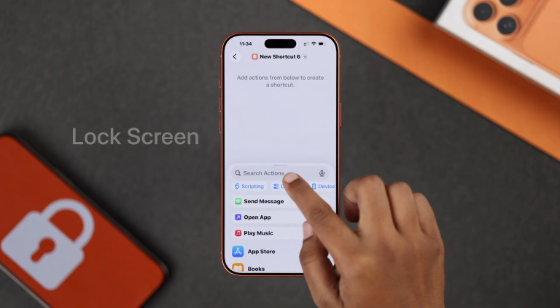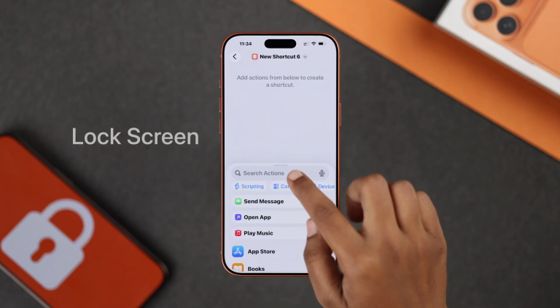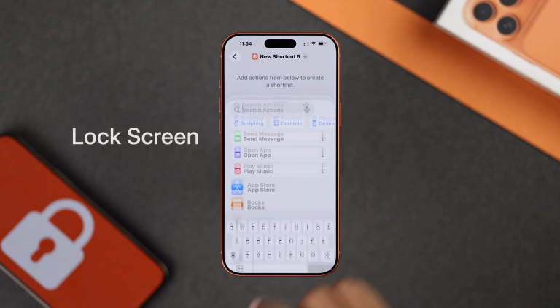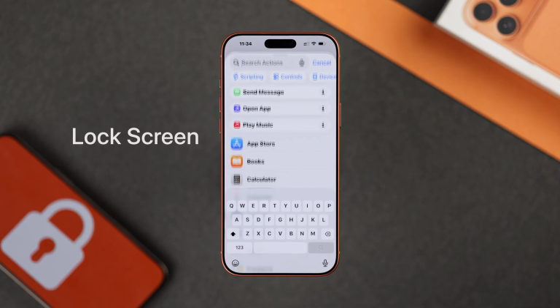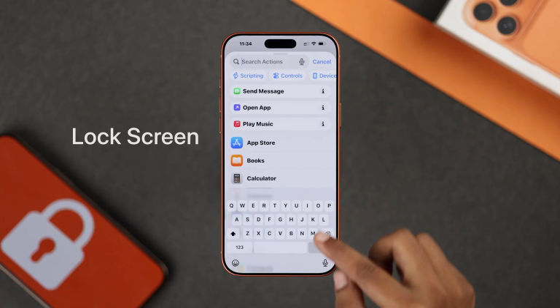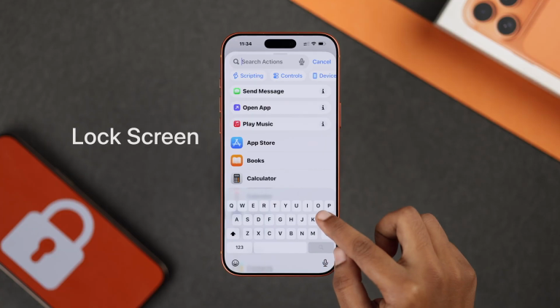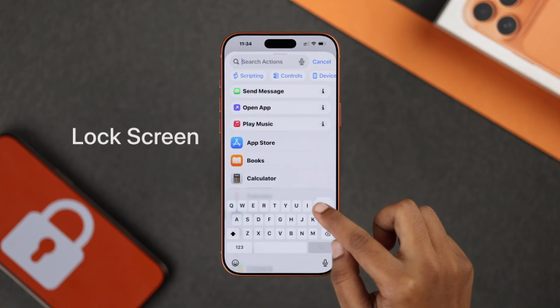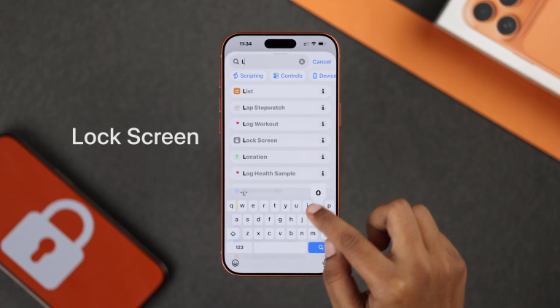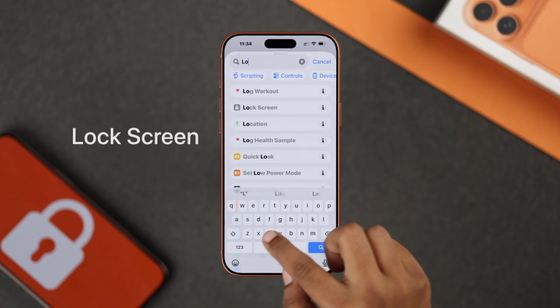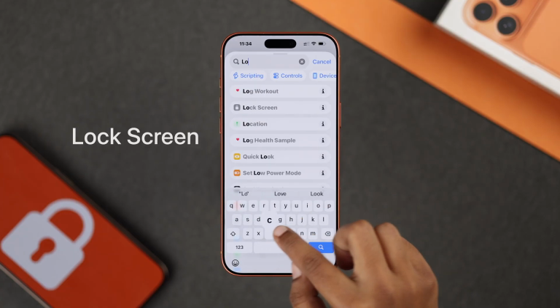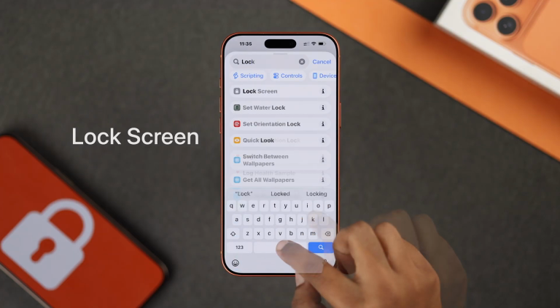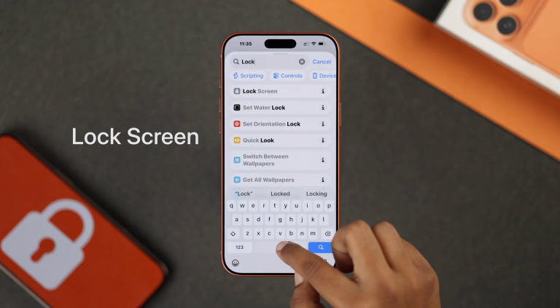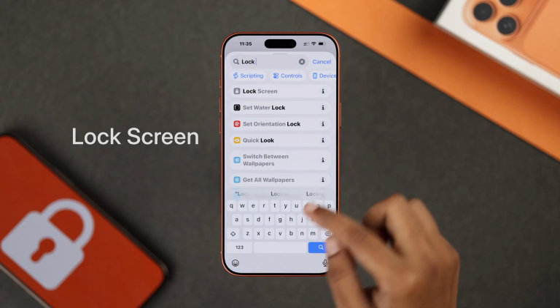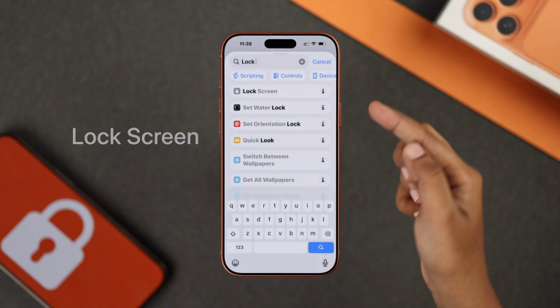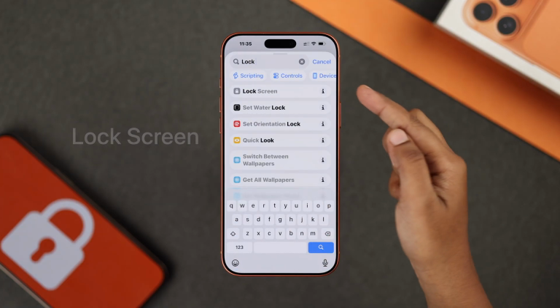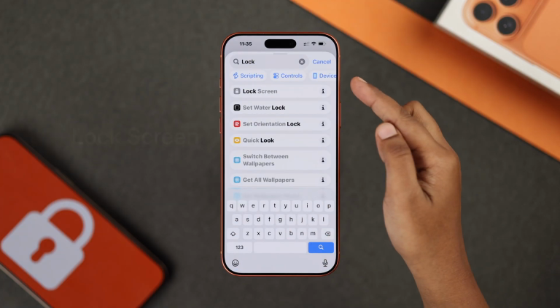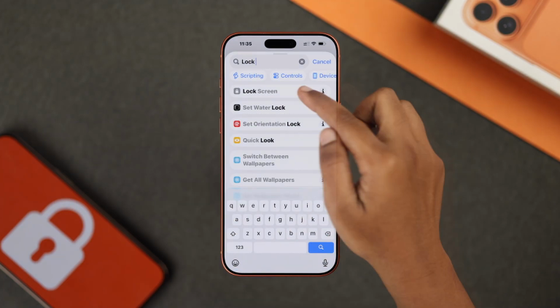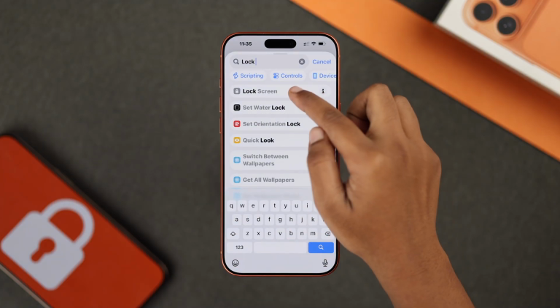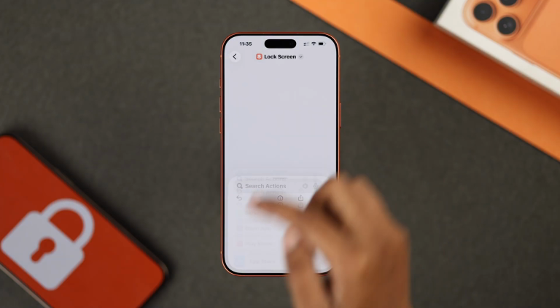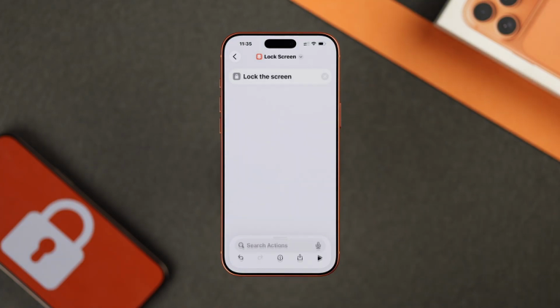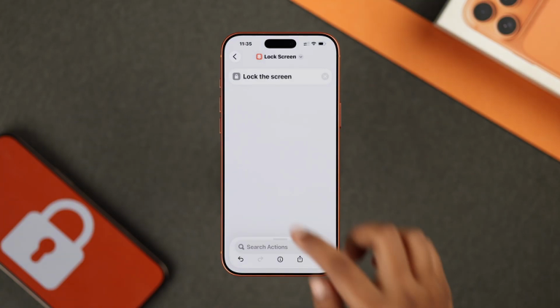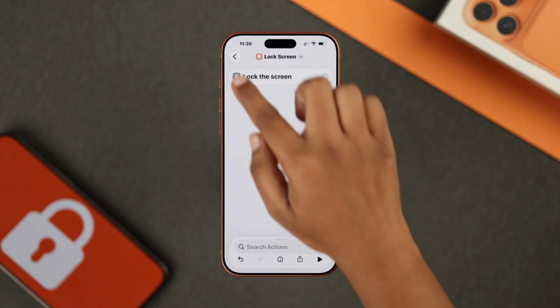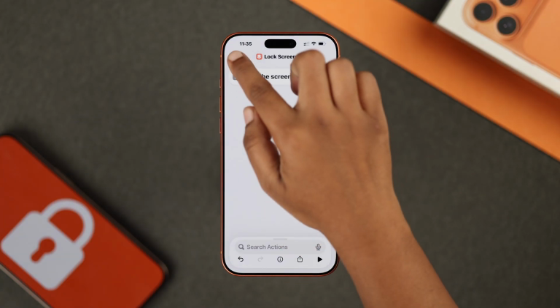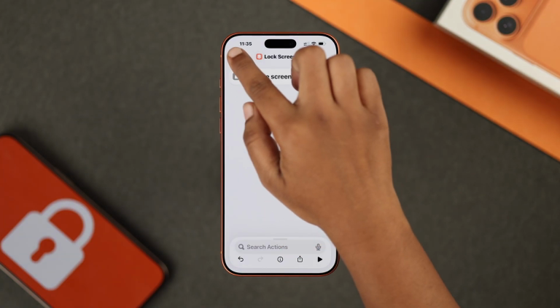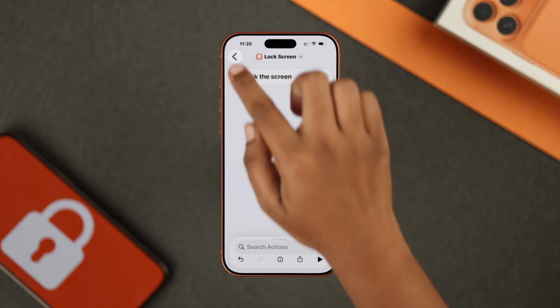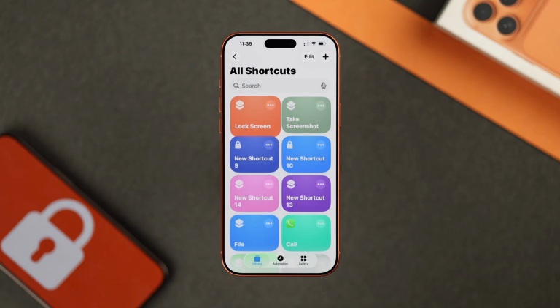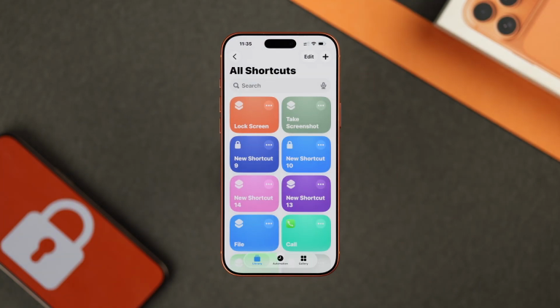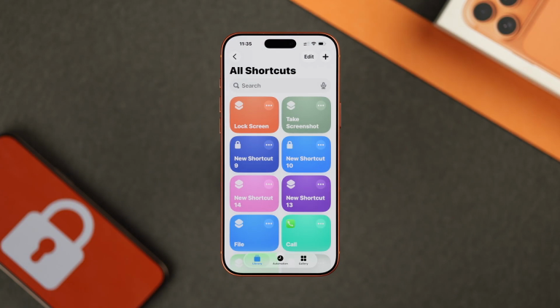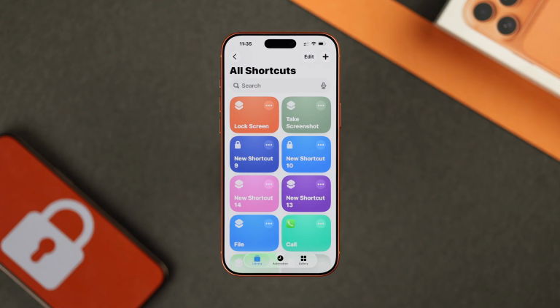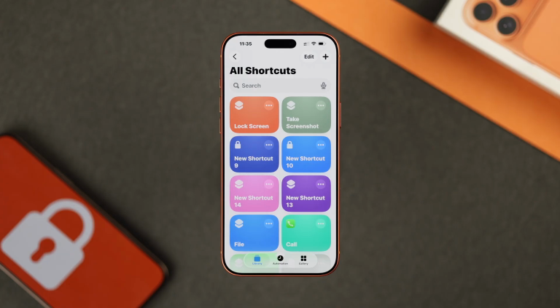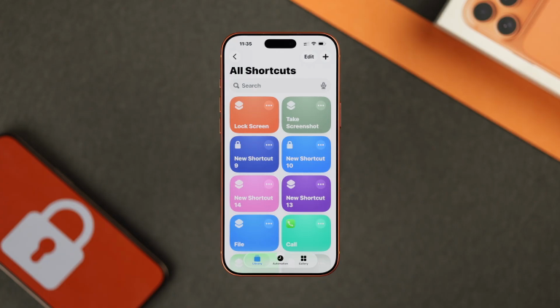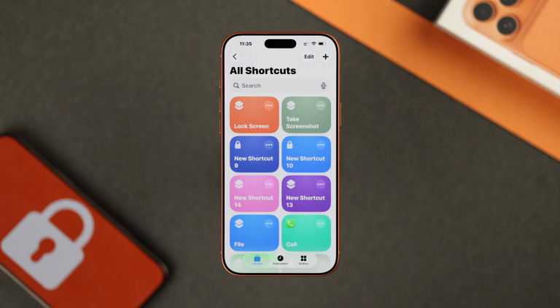After that, search for lock screen. And when you select it, it will automatically add it to your shortcut.